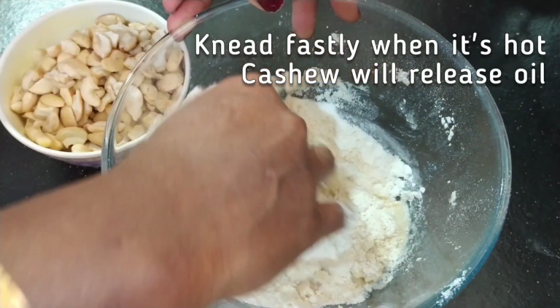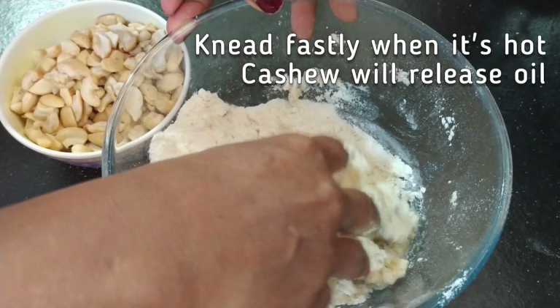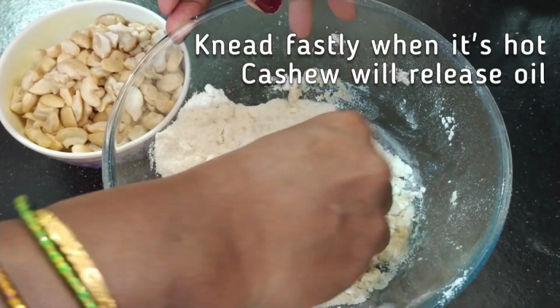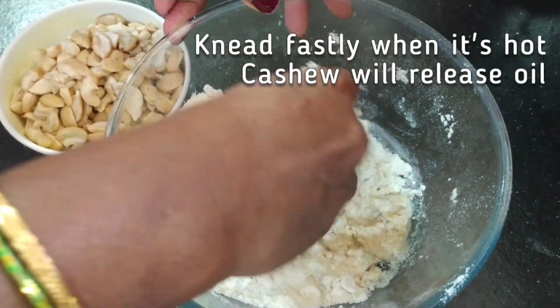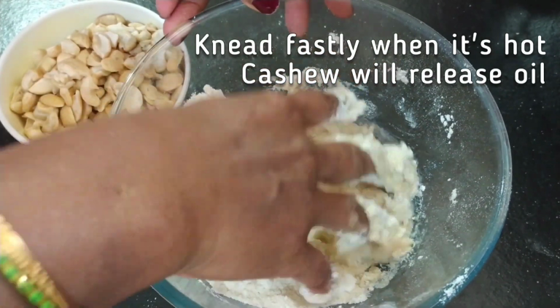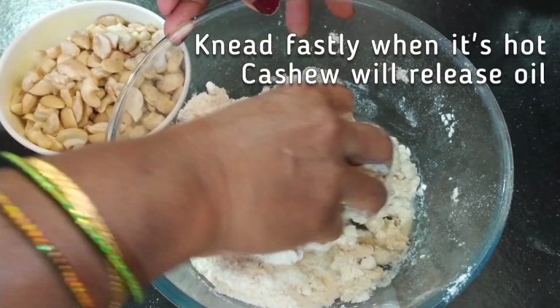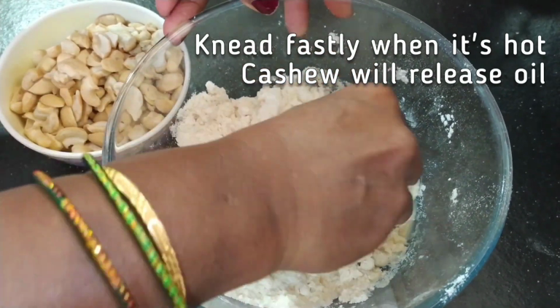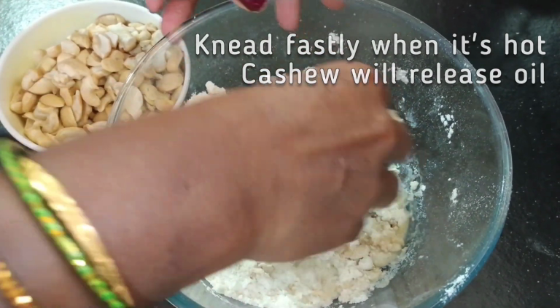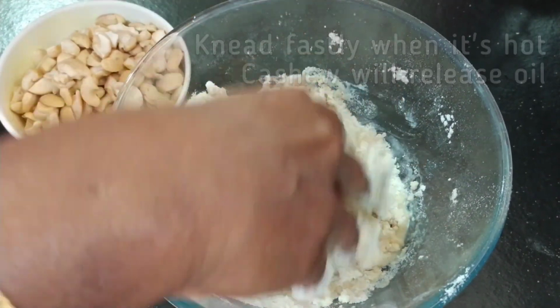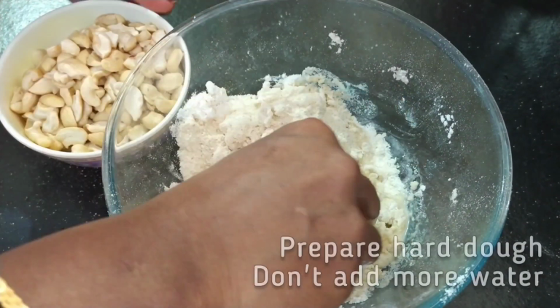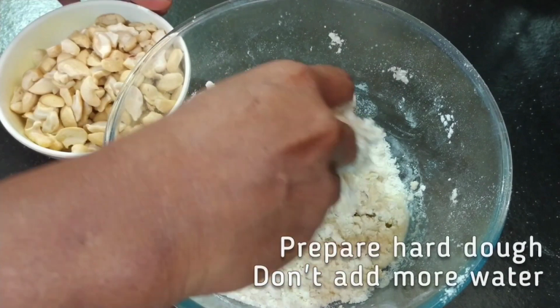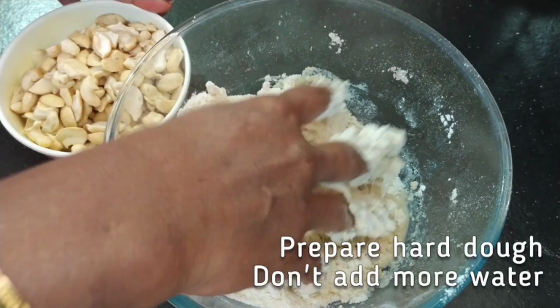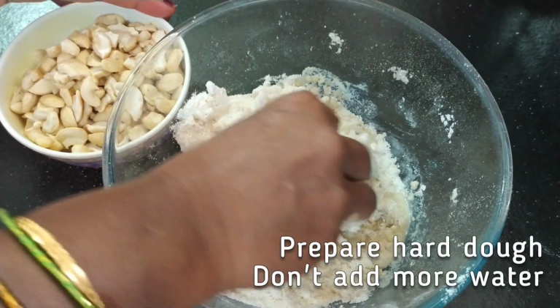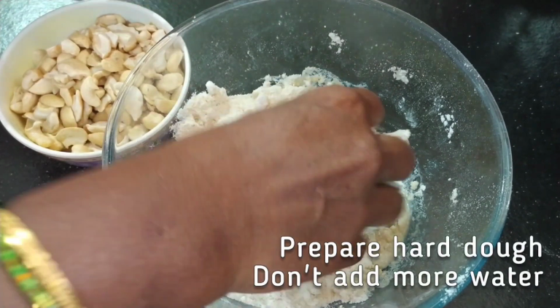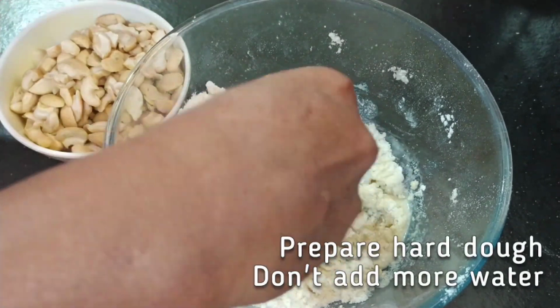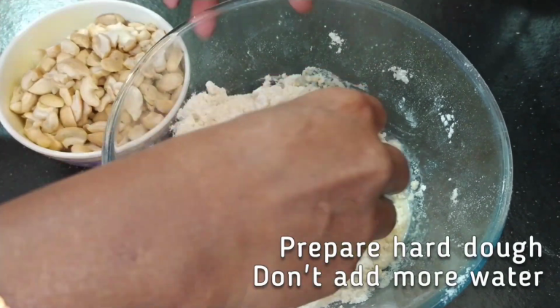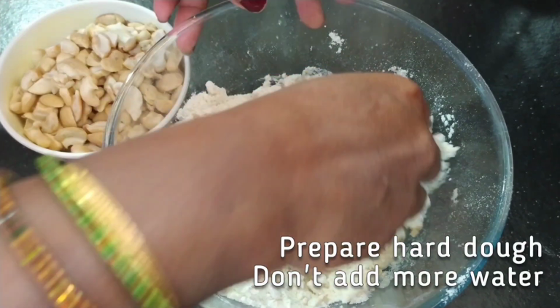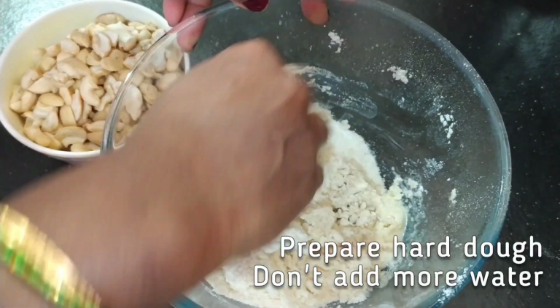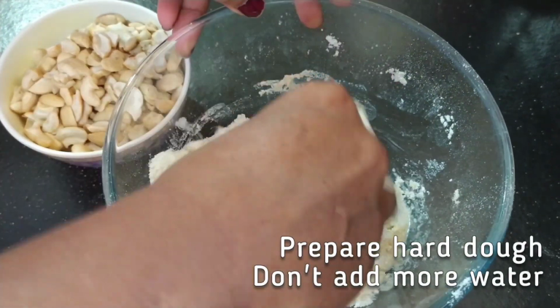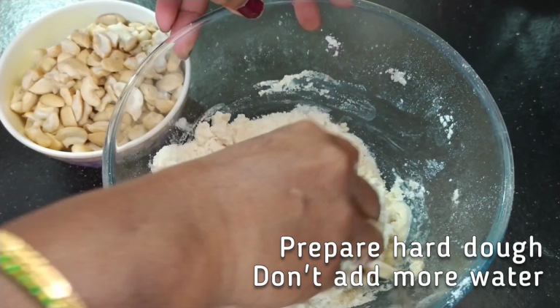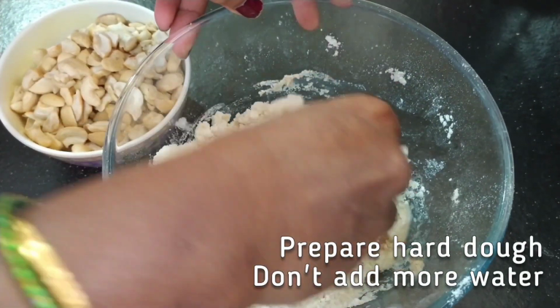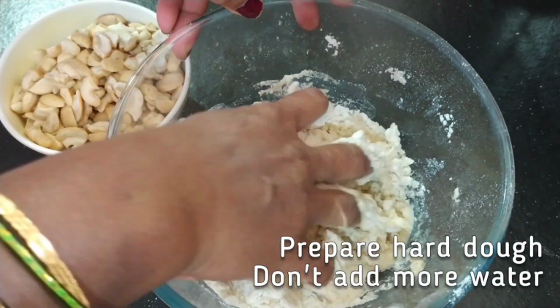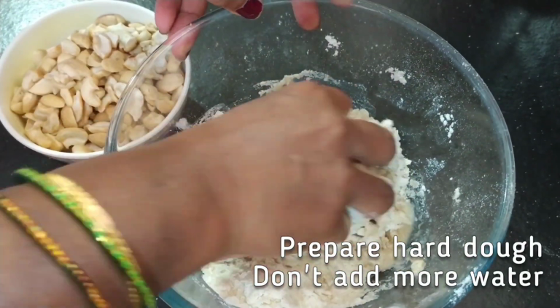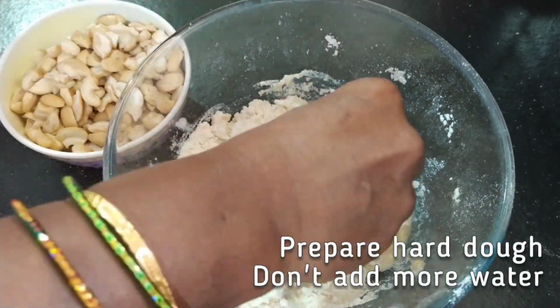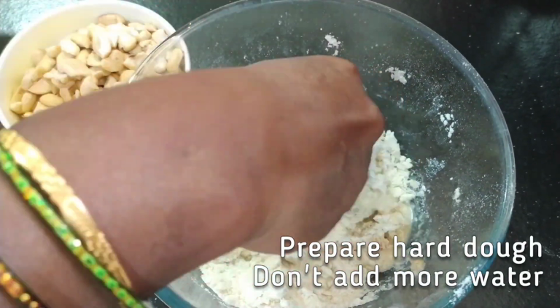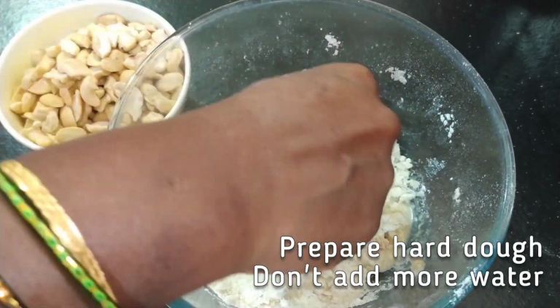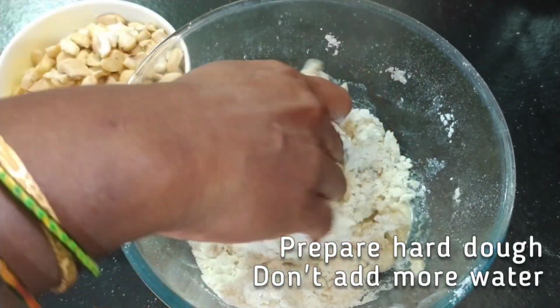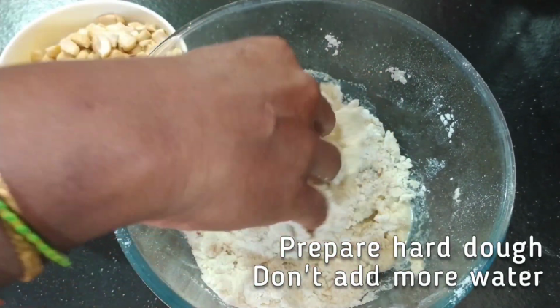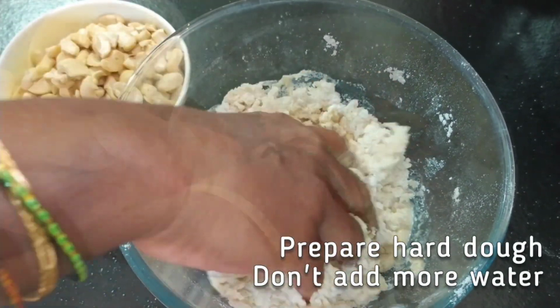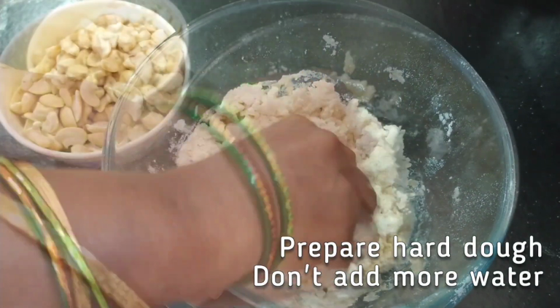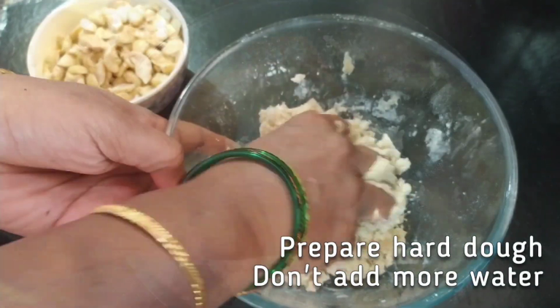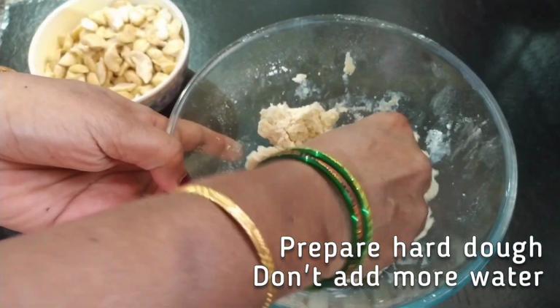If you are adding any saffron, you can grind it together with the cashews or add it to the water along with the rose essence.